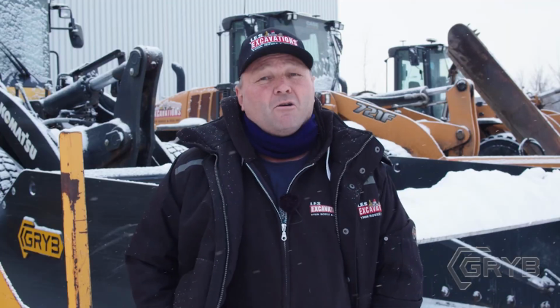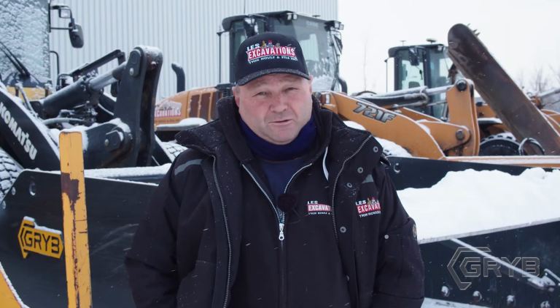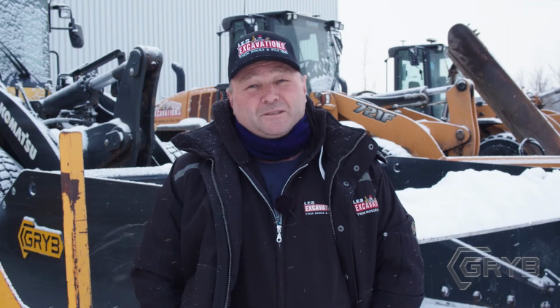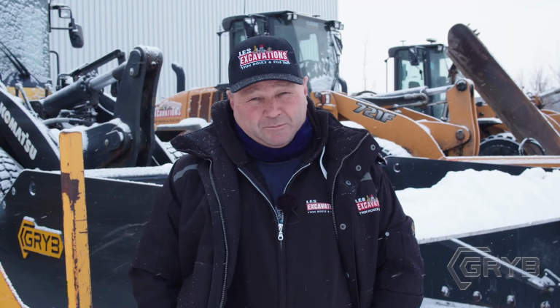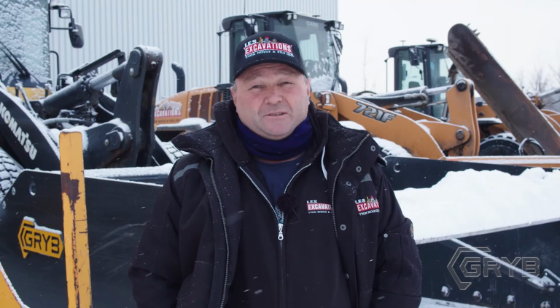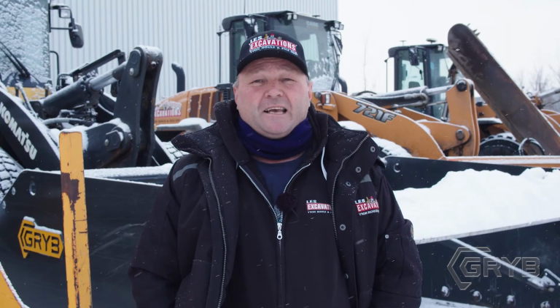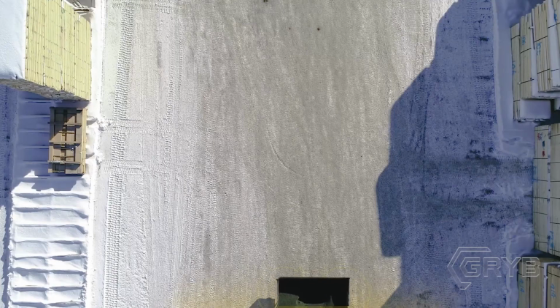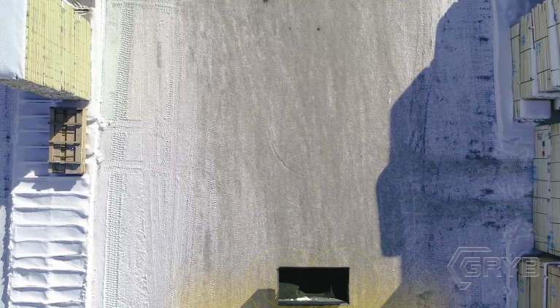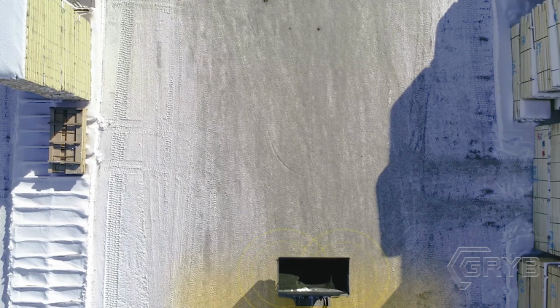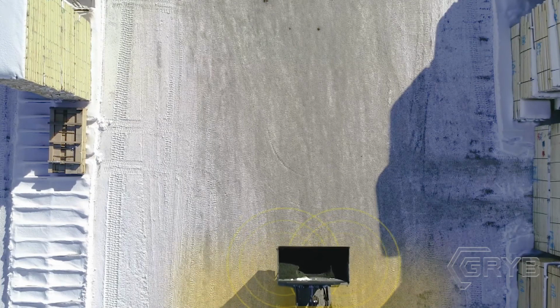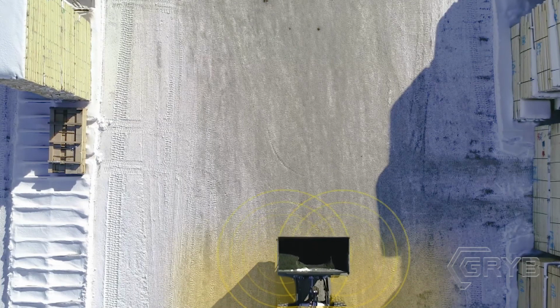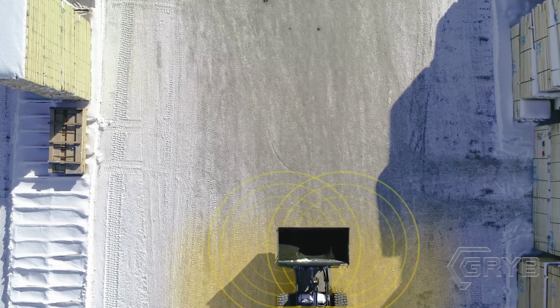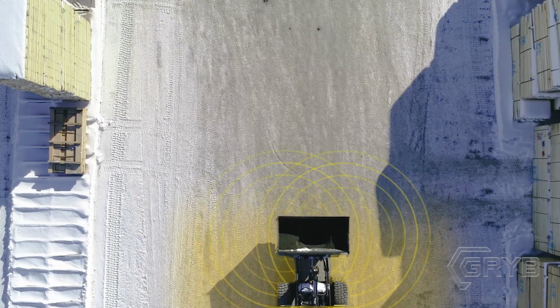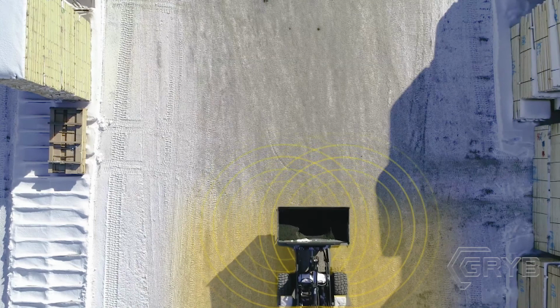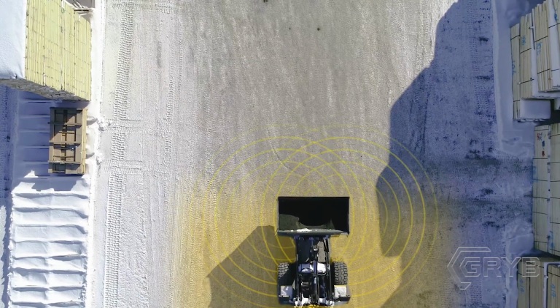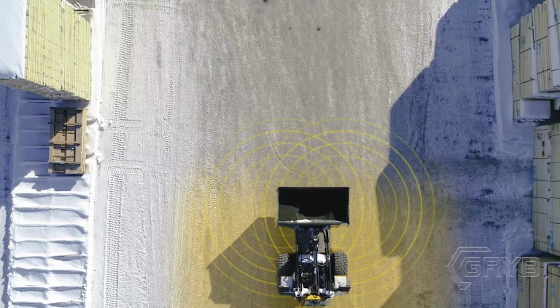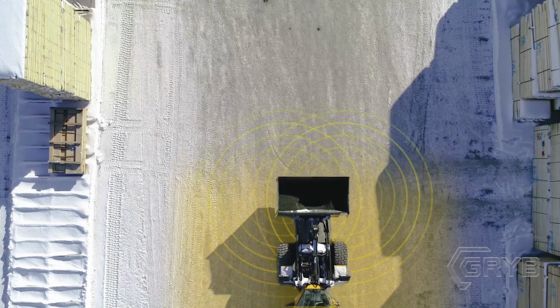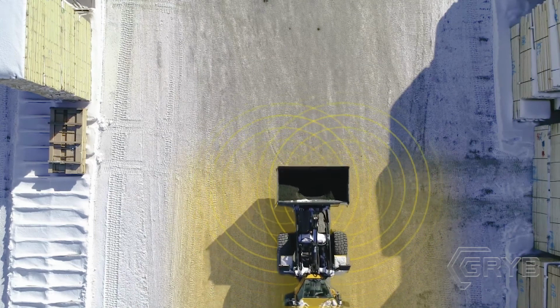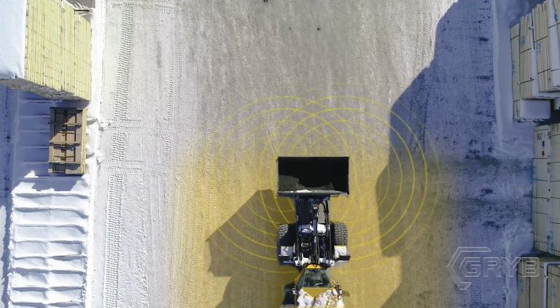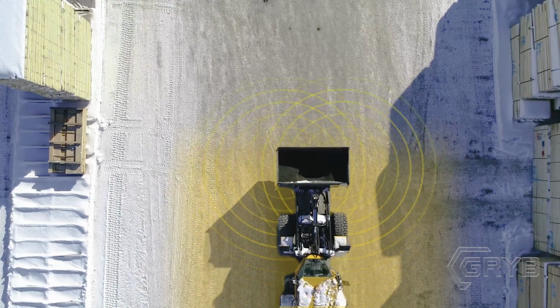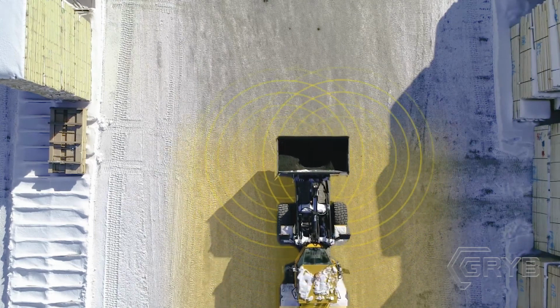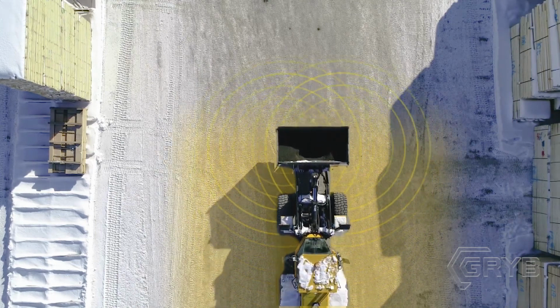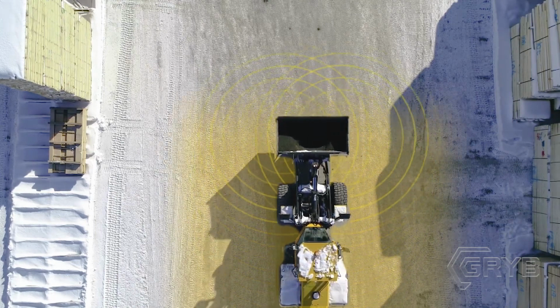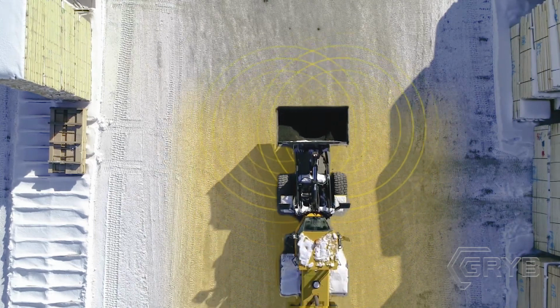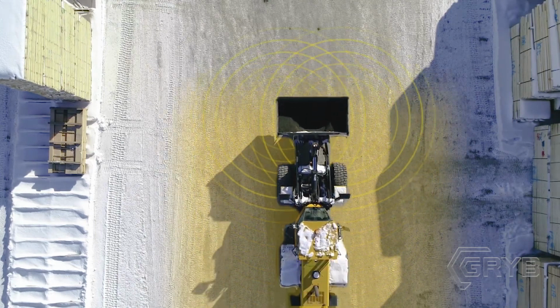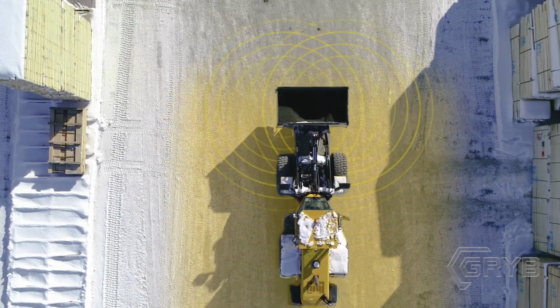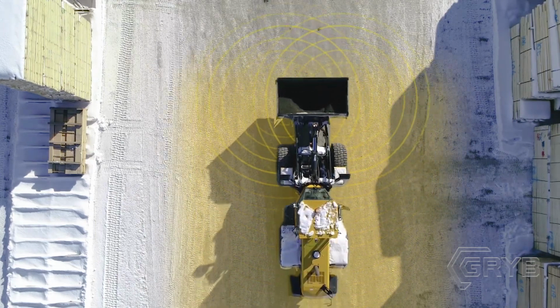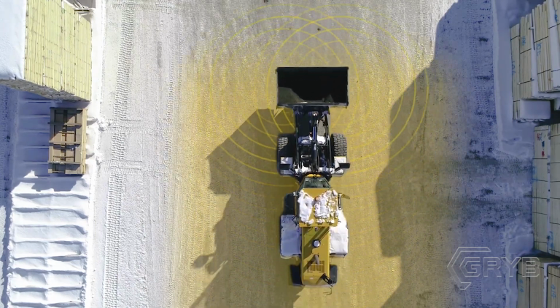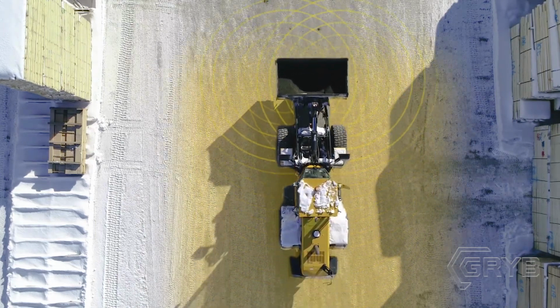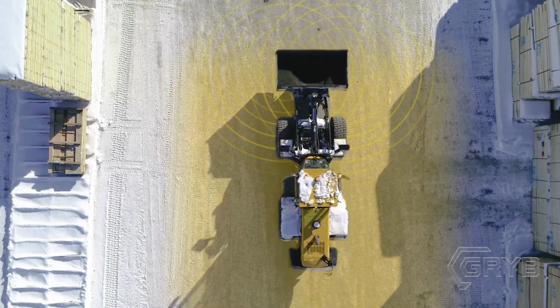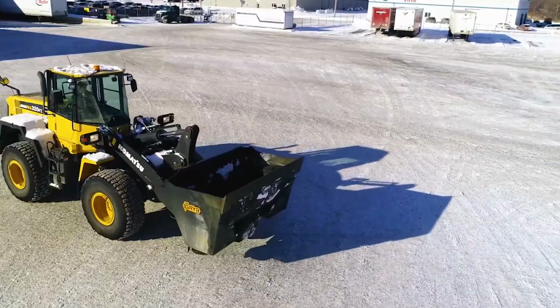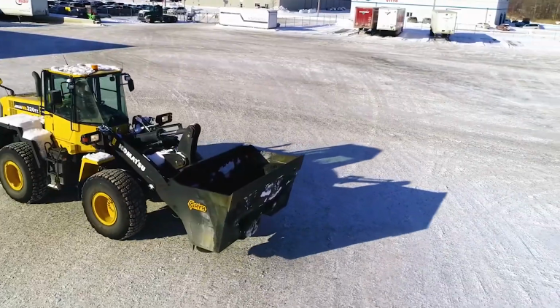There is an incredible amount of flow. It spreads the material over a wide area. We can easily cover up to 40 feet.